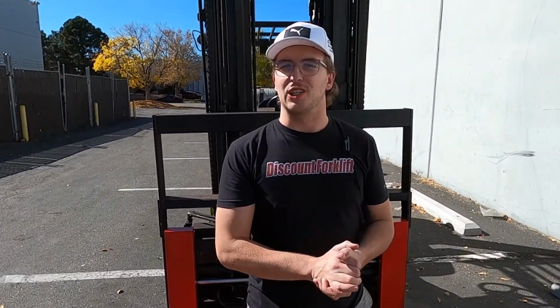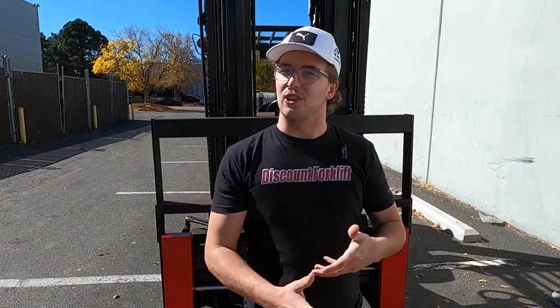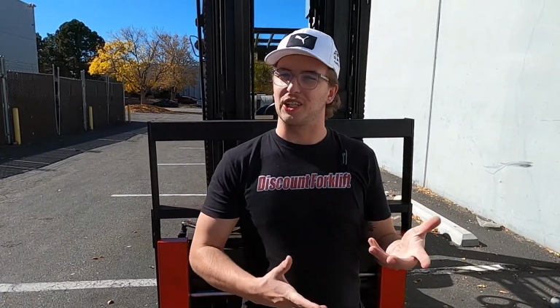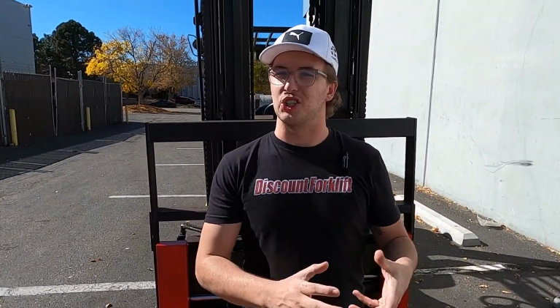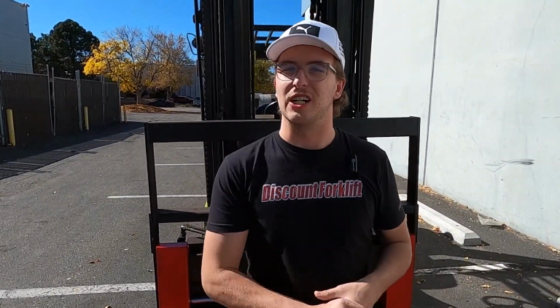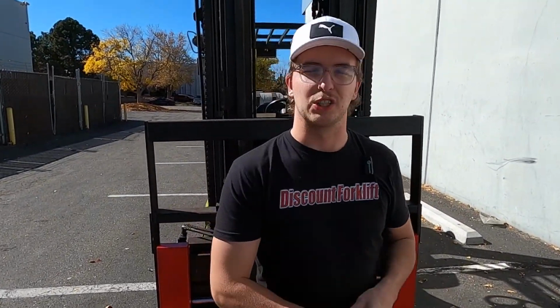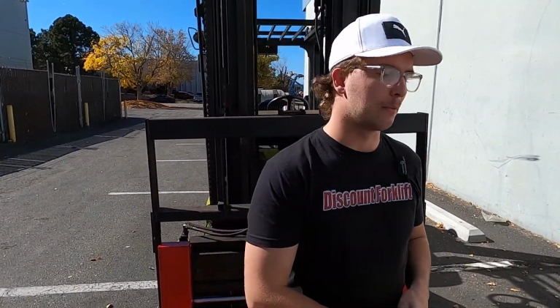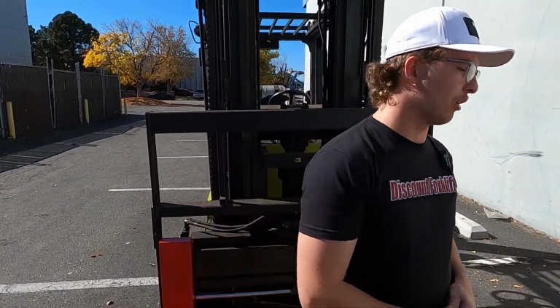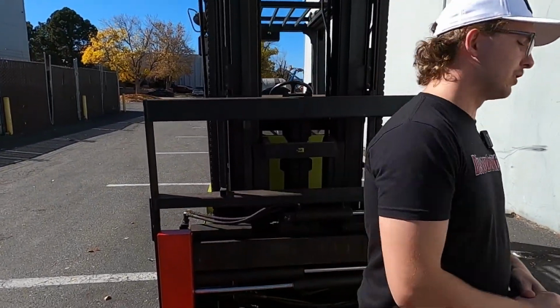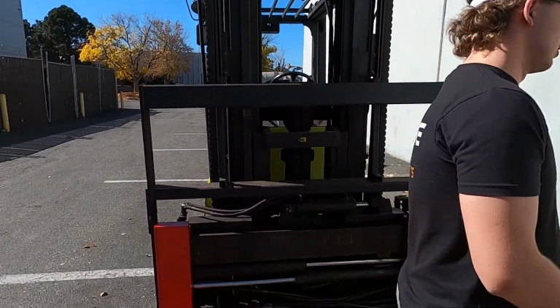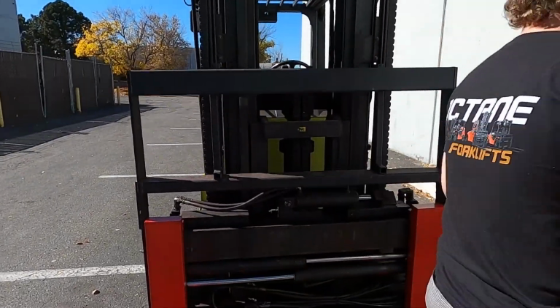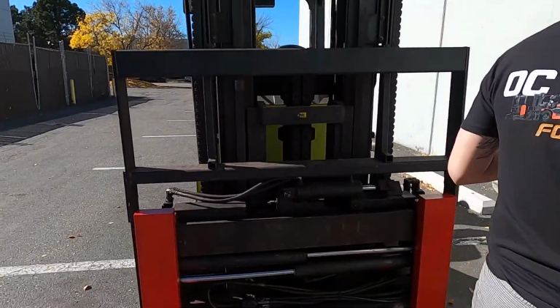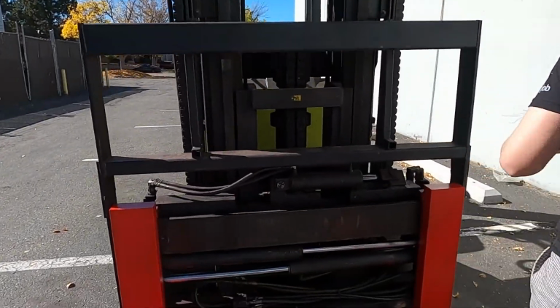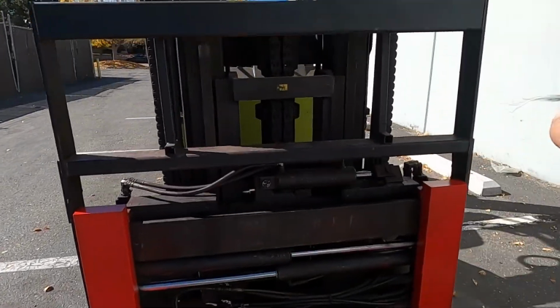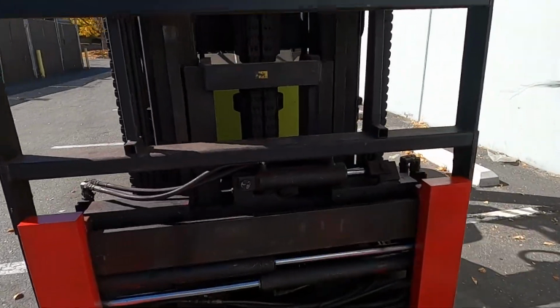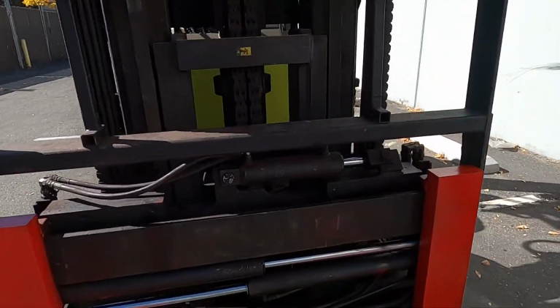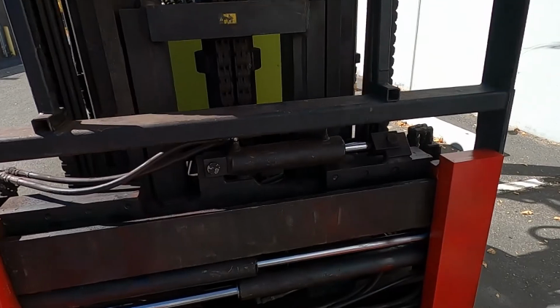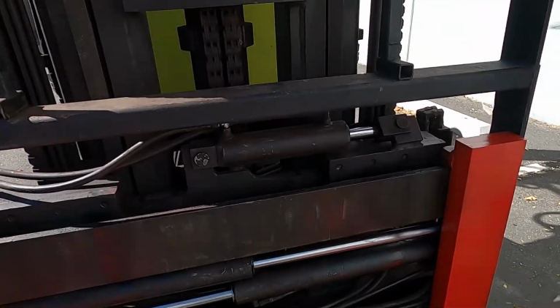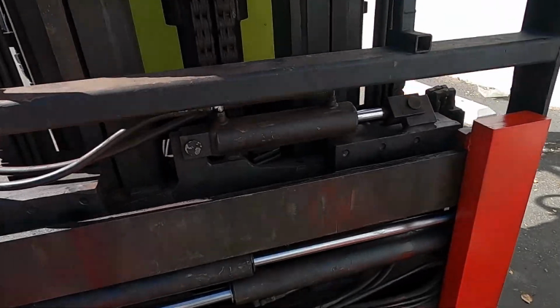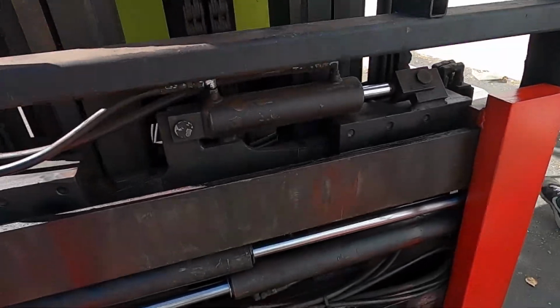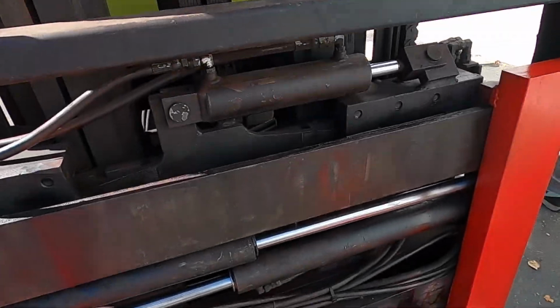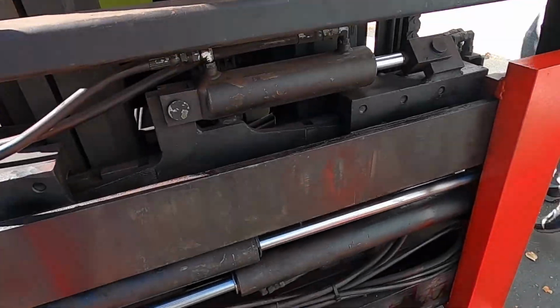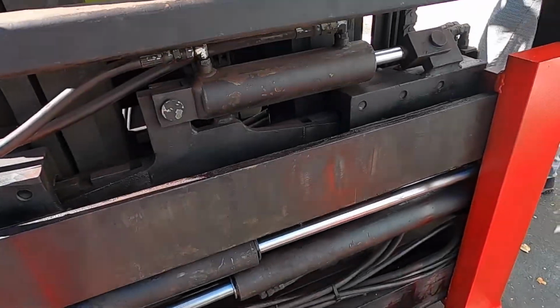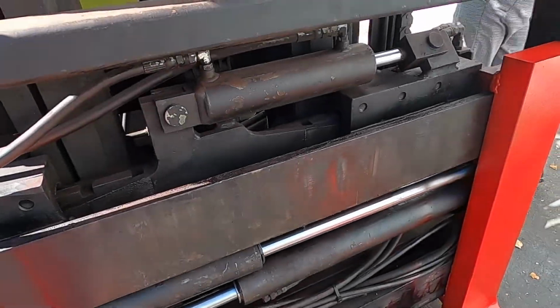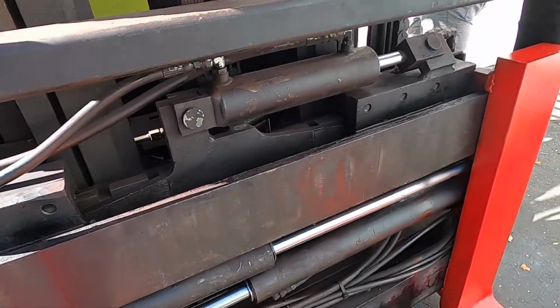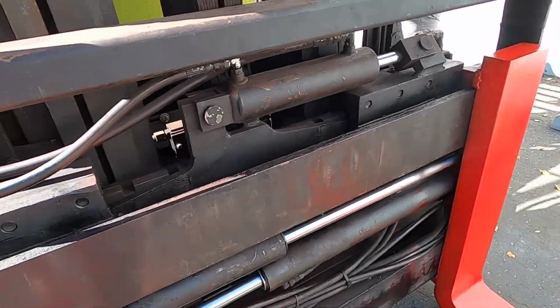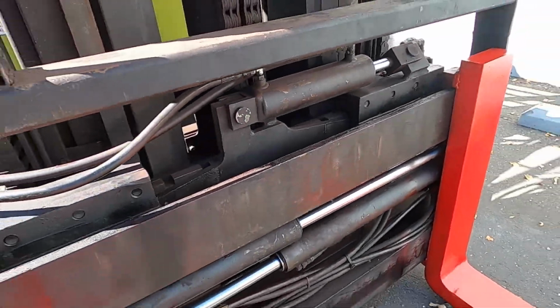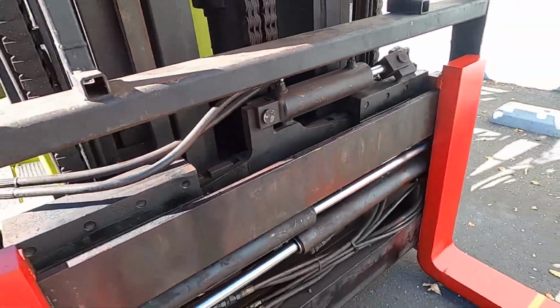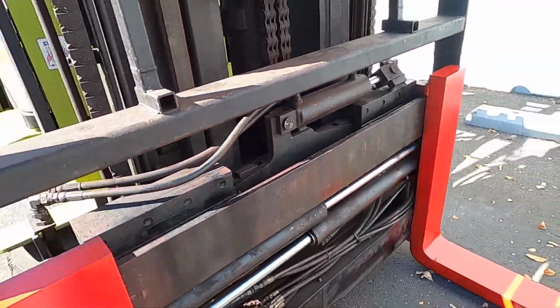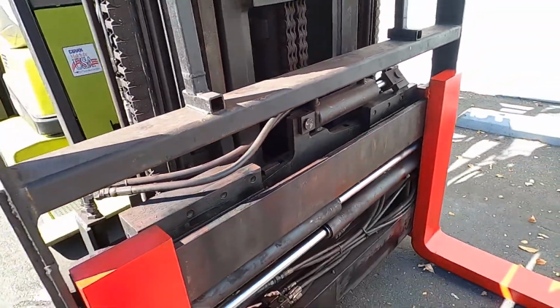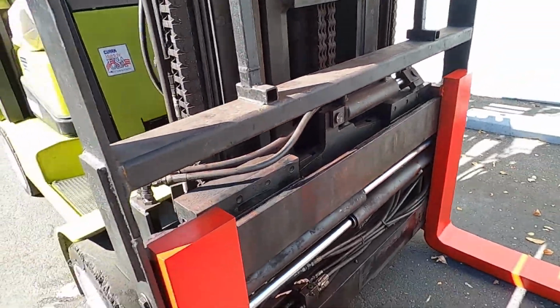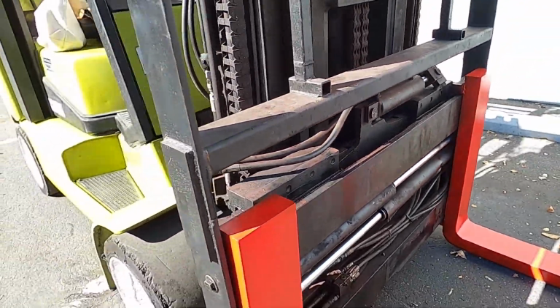Now I'm going to get on and show you how she operates. Rule number one — you always want to buckle up. Safety is first and most important.